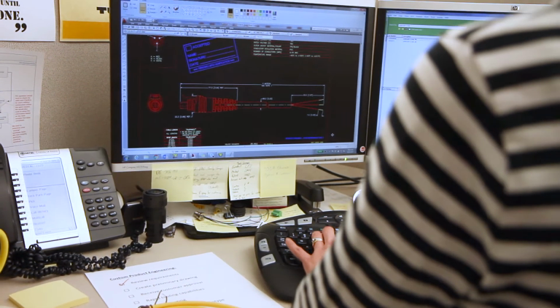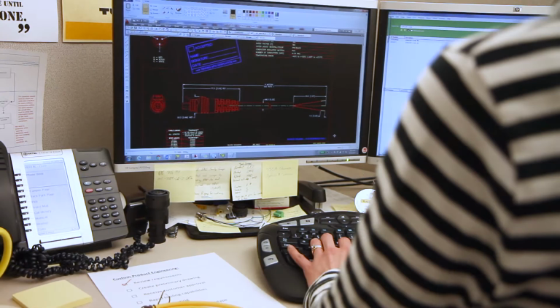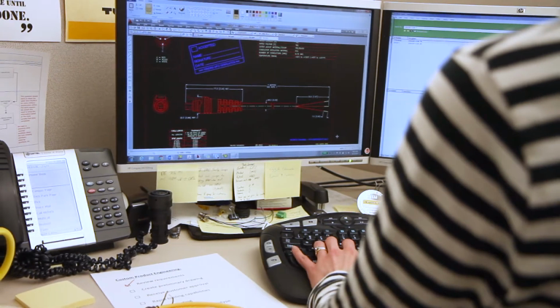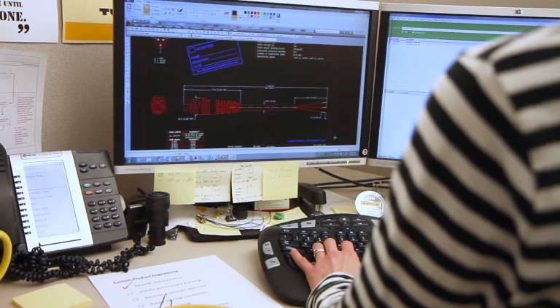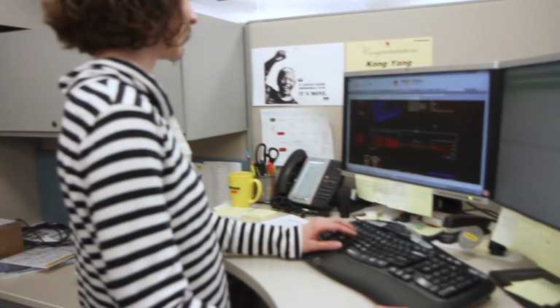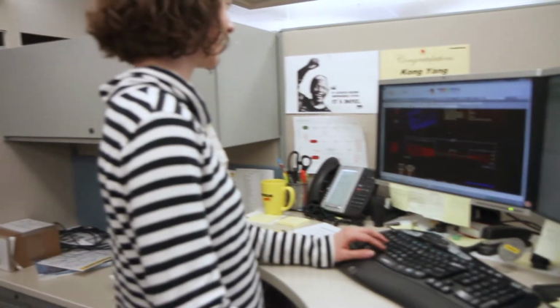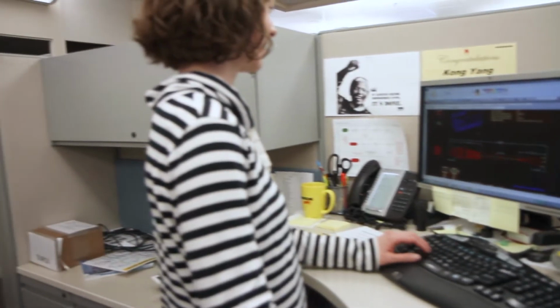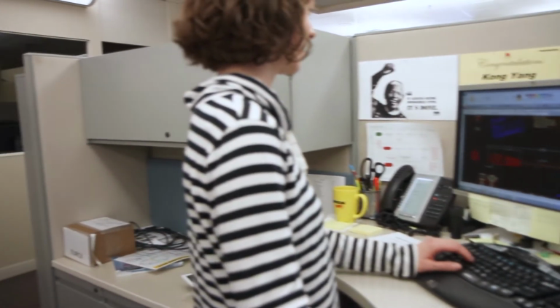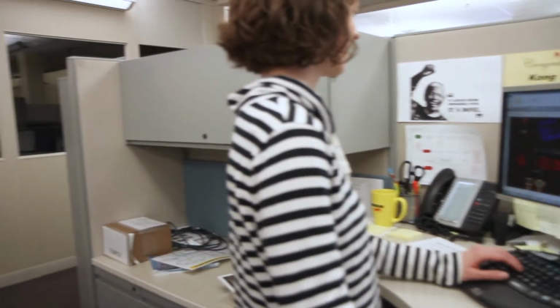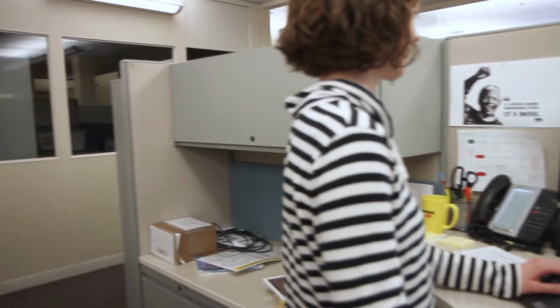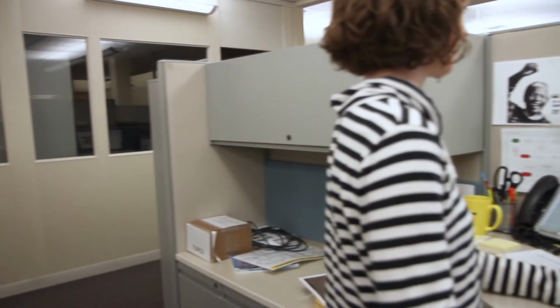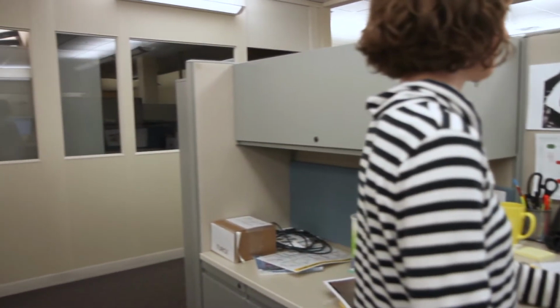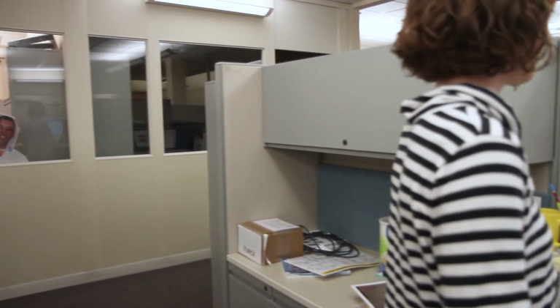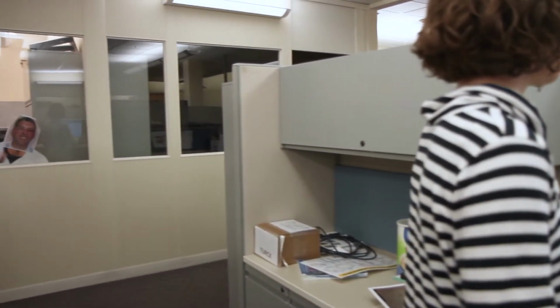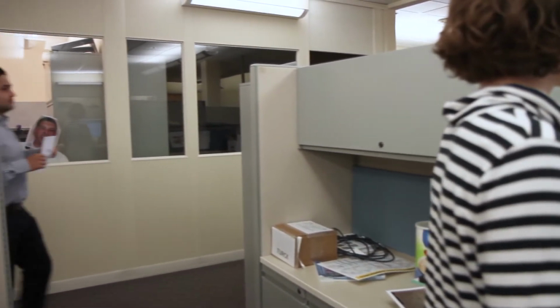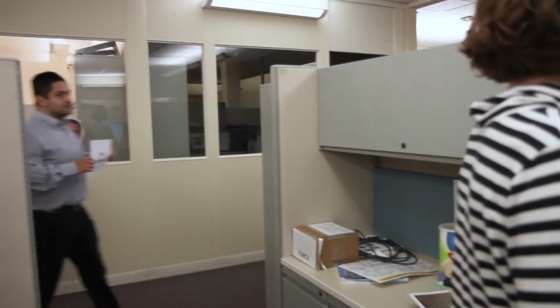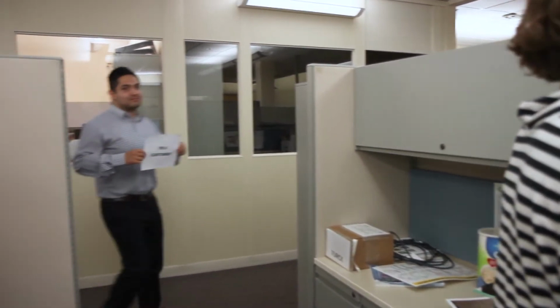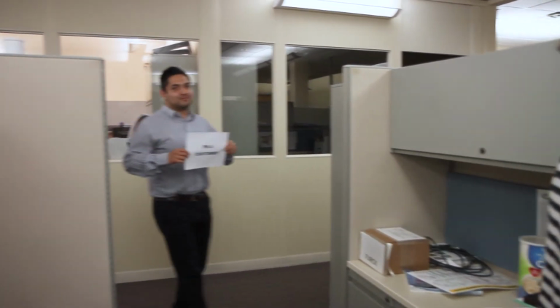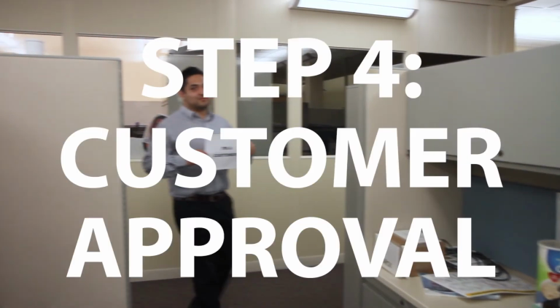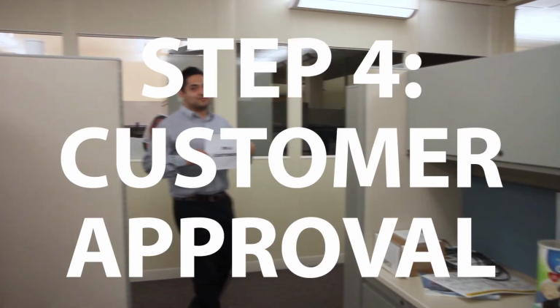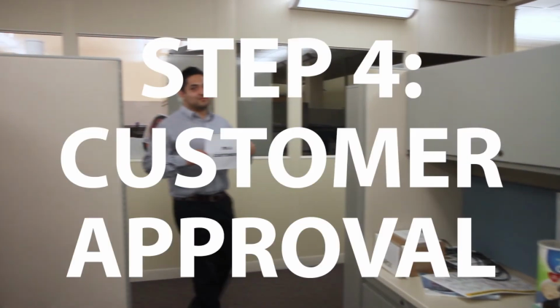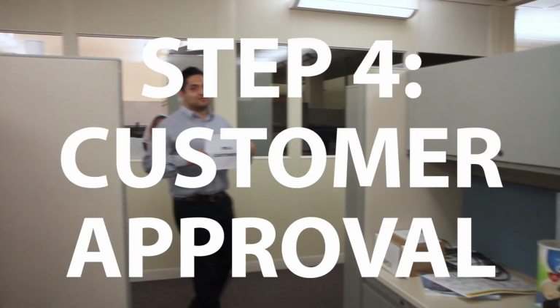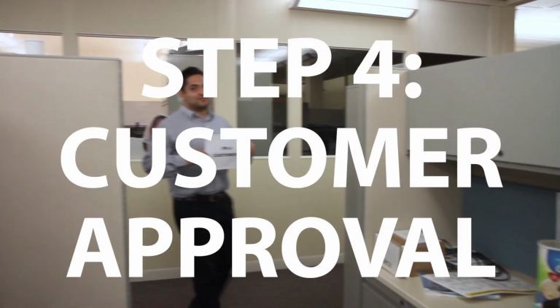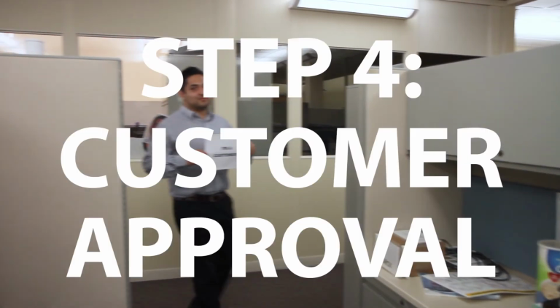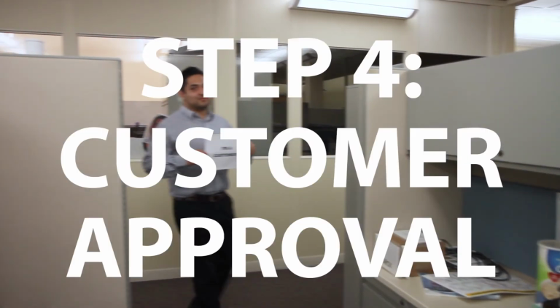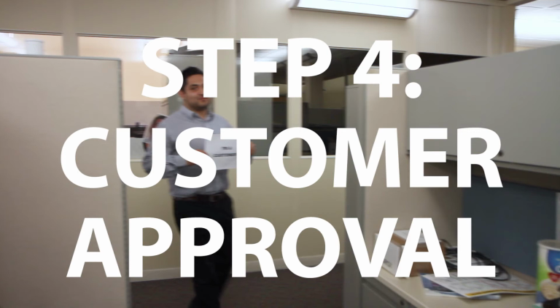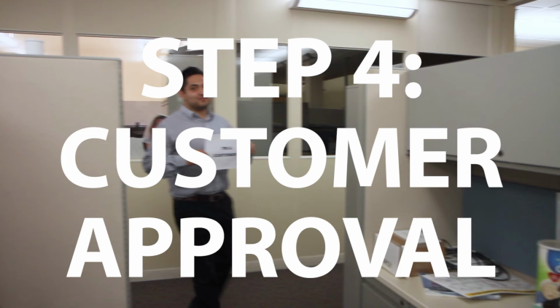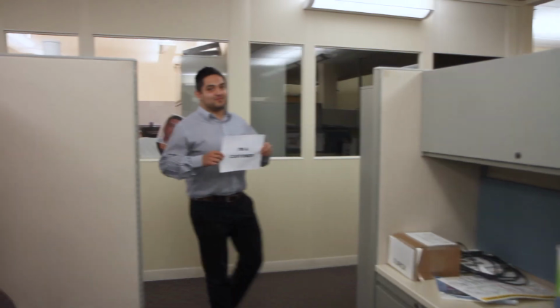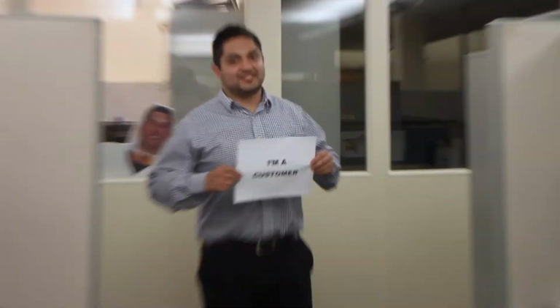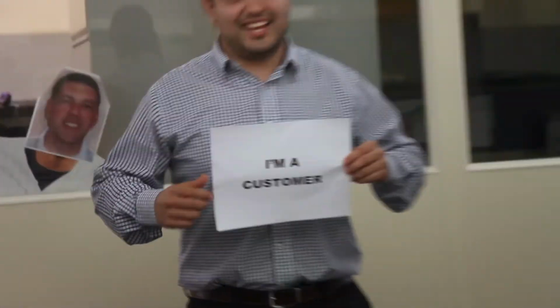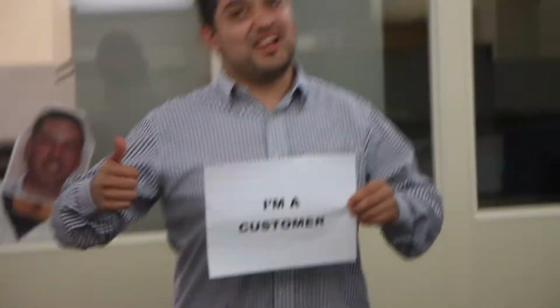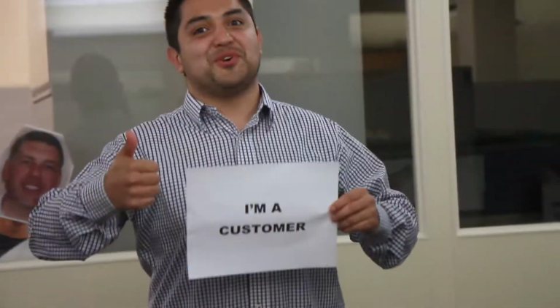Now we just need customer approval. I approve.